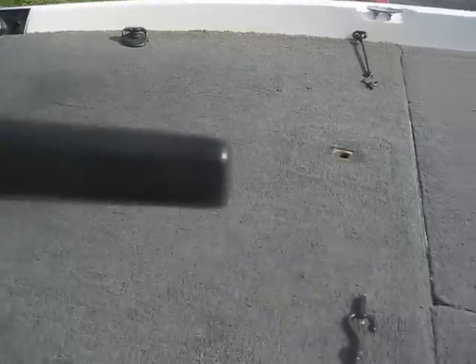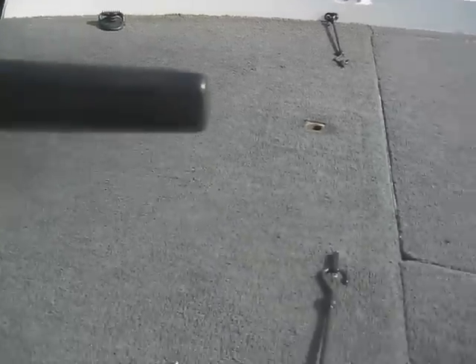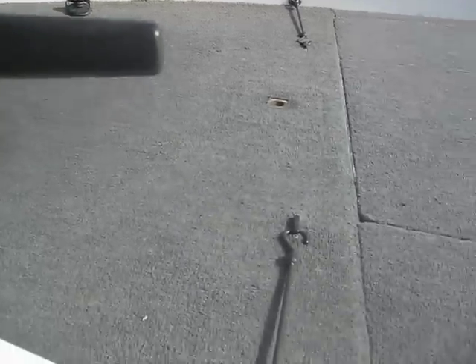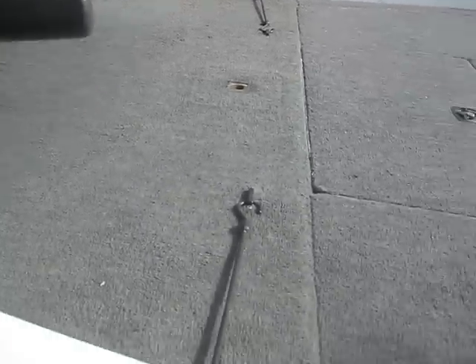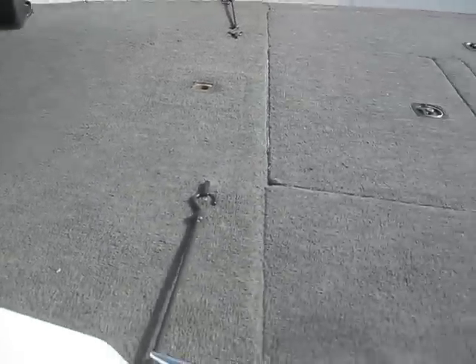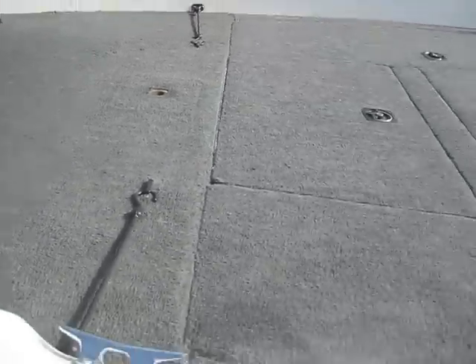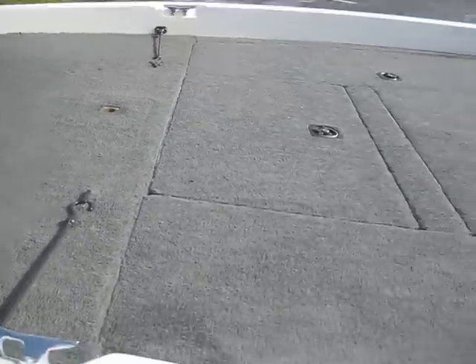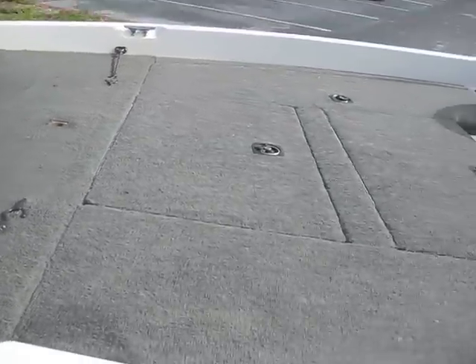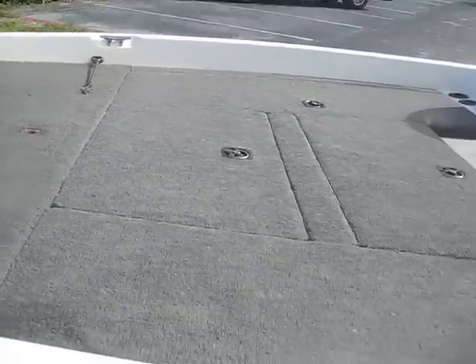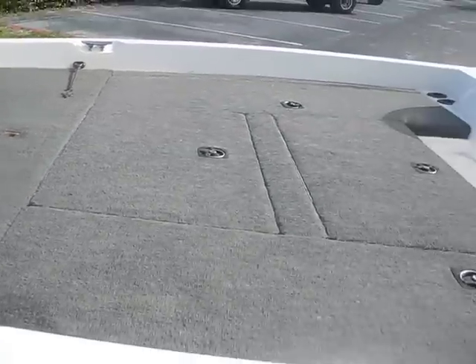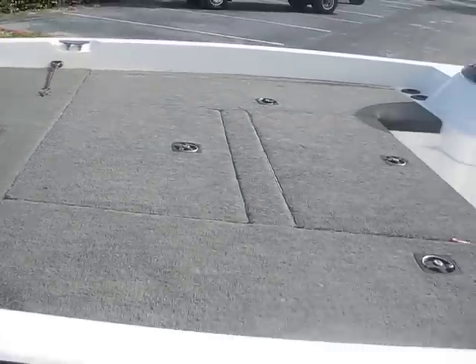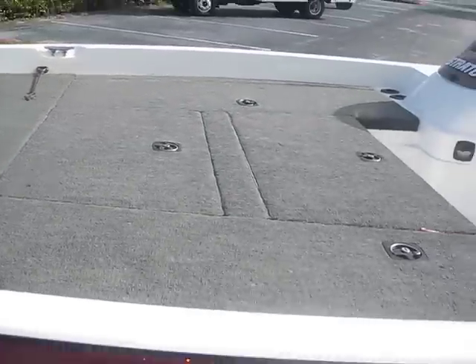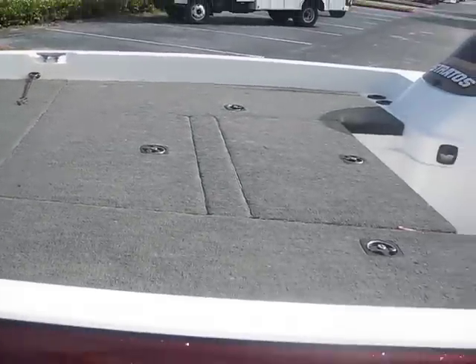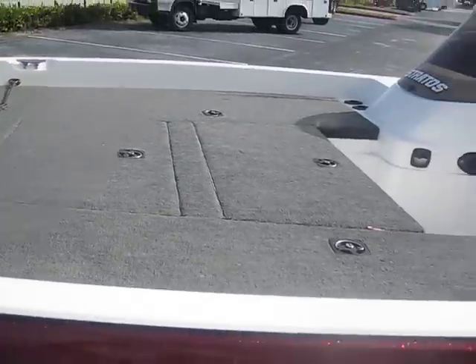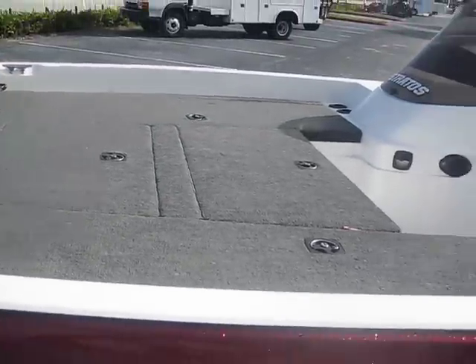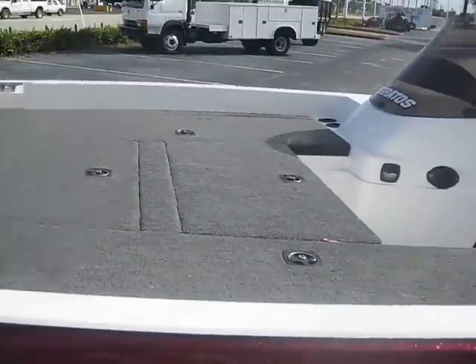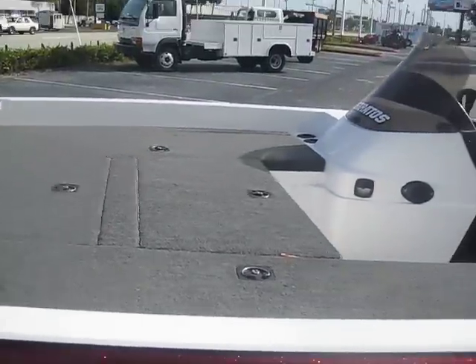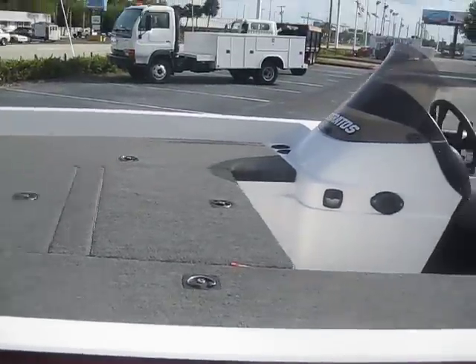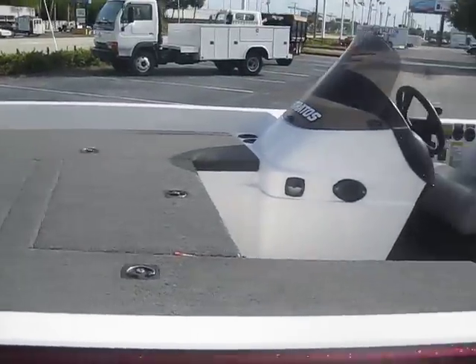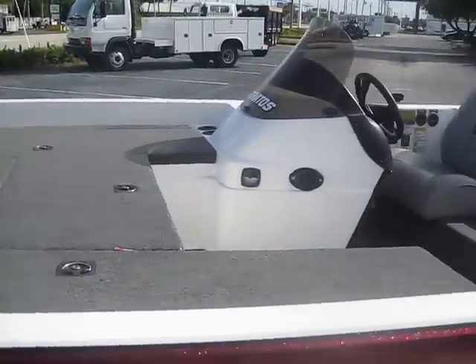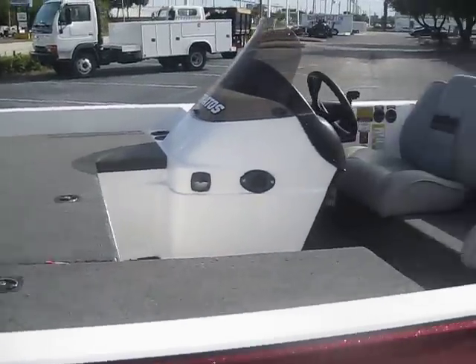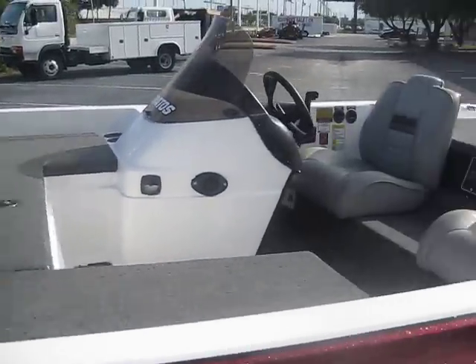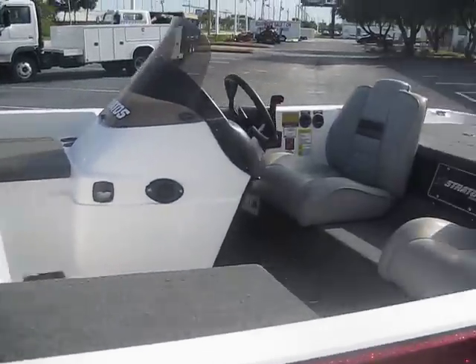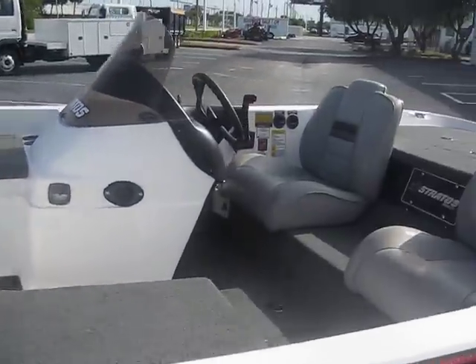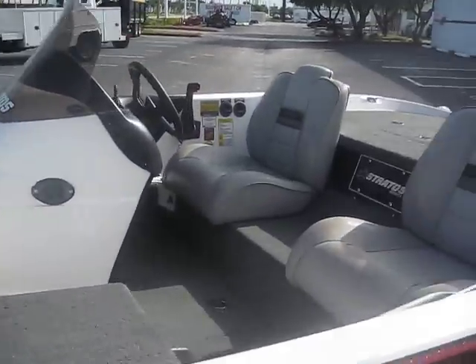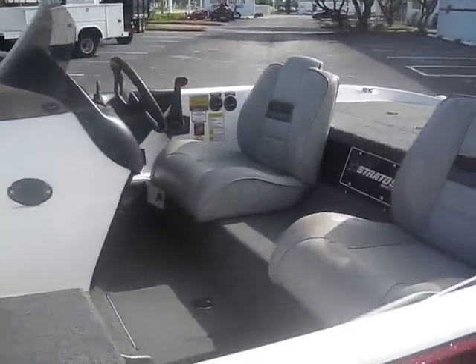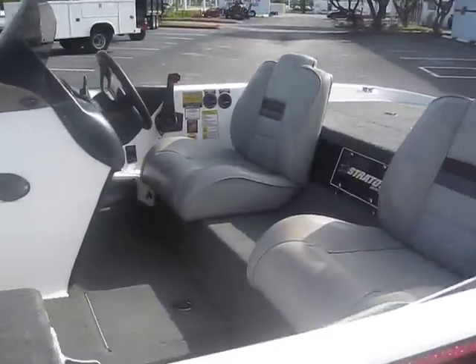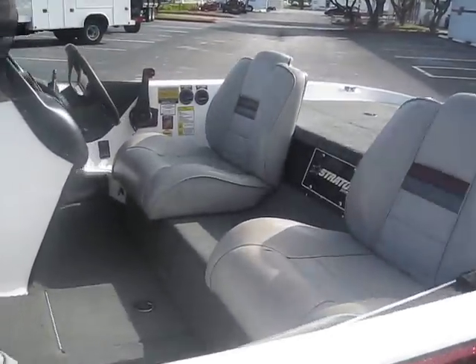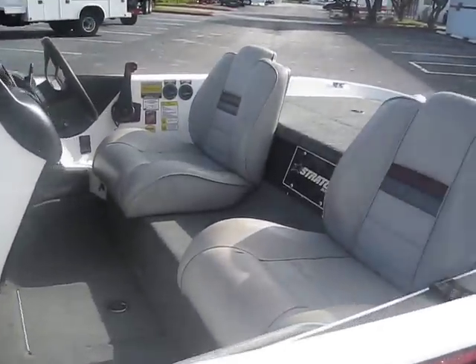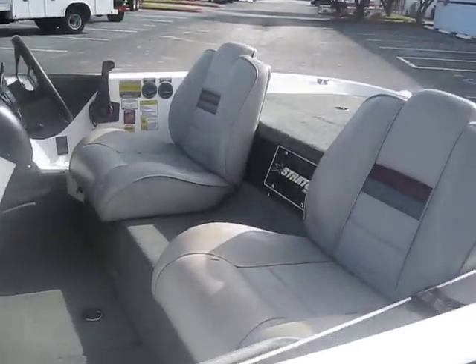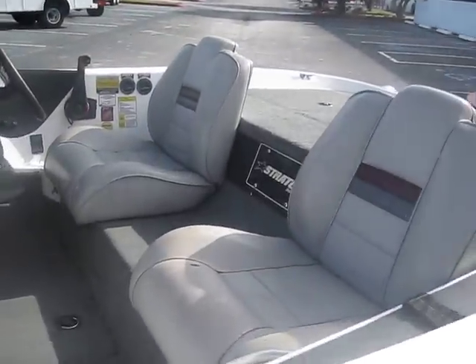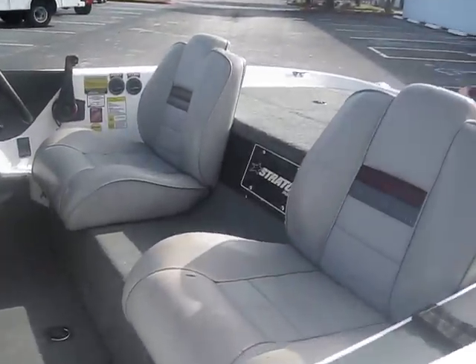Decks in great condition. Carpet's in great condition. Seats are awesome.